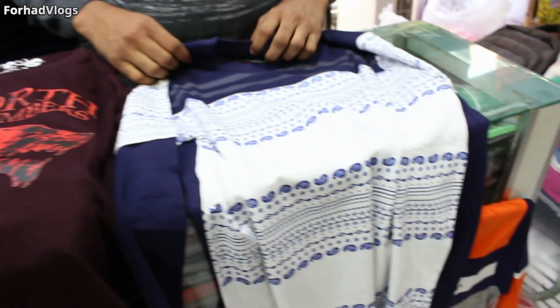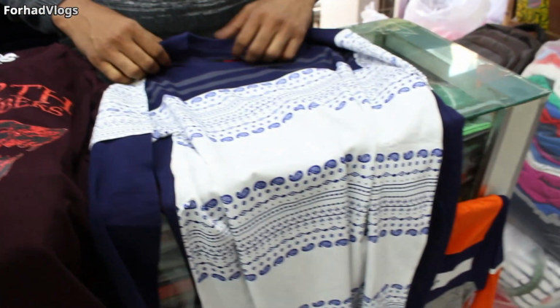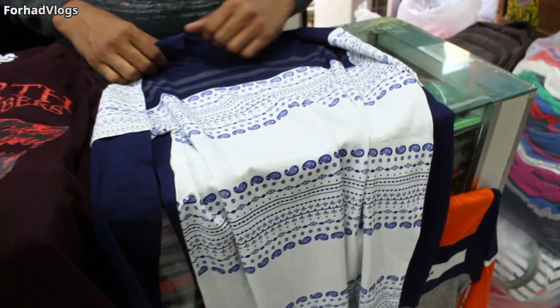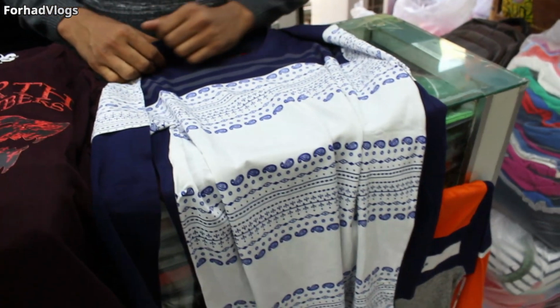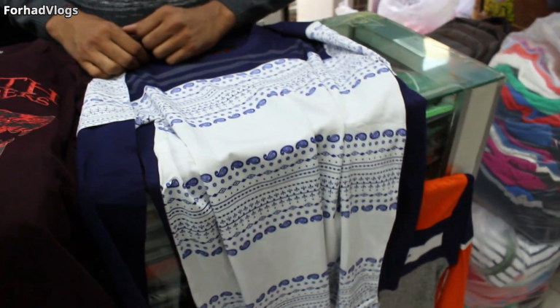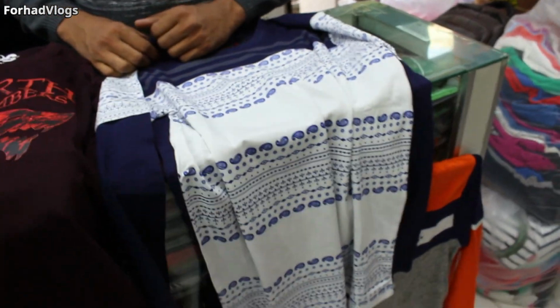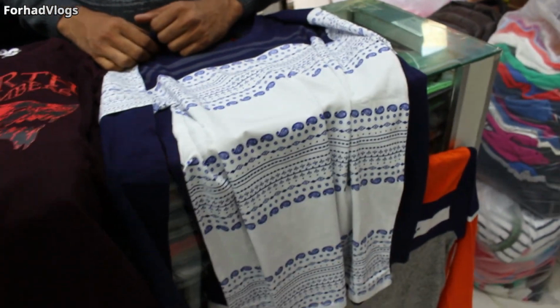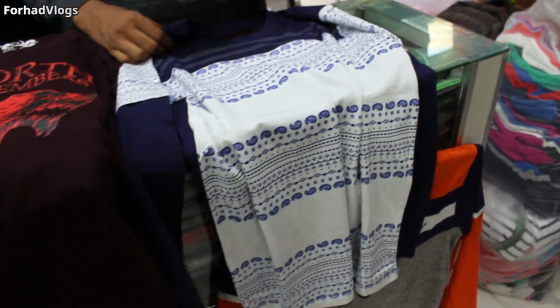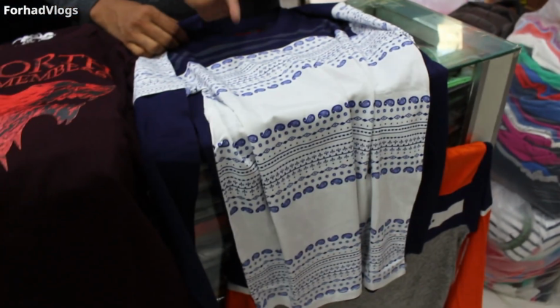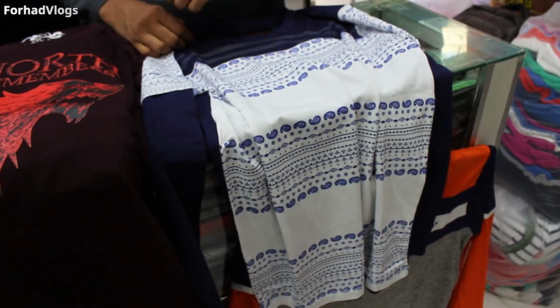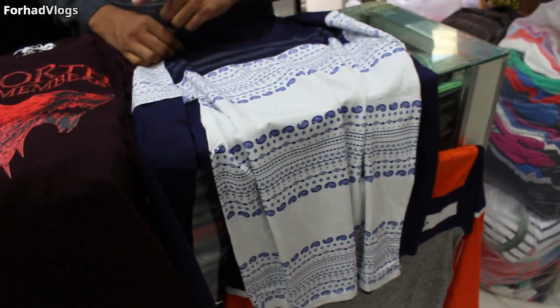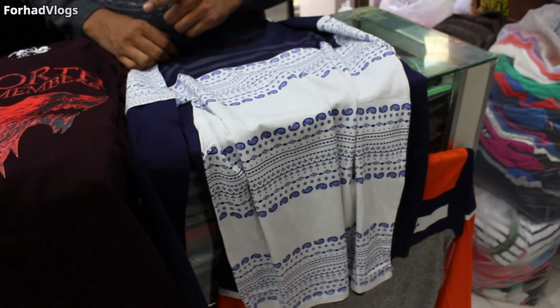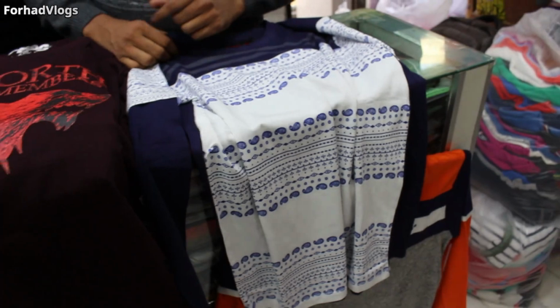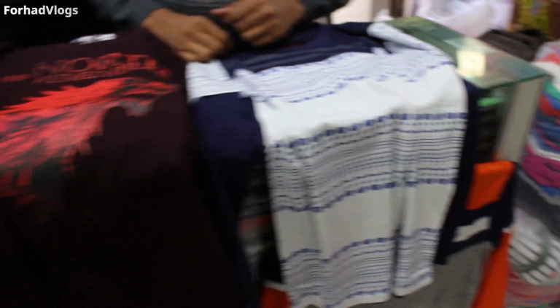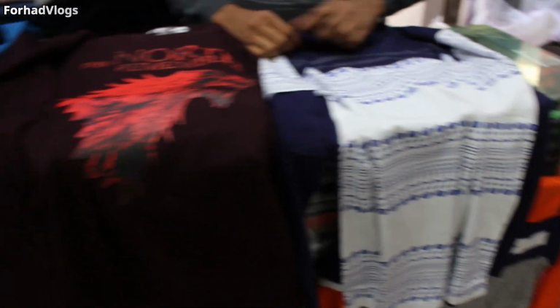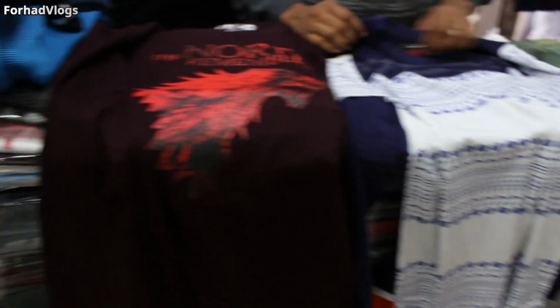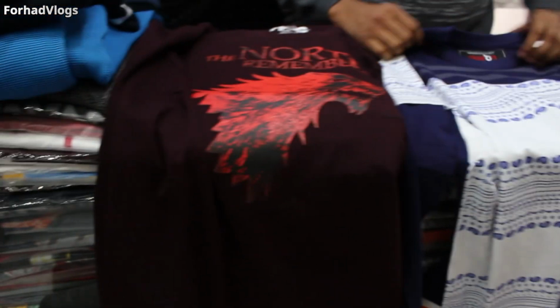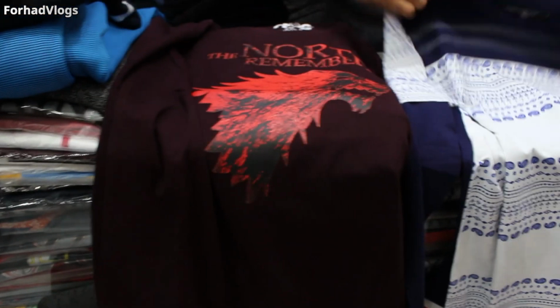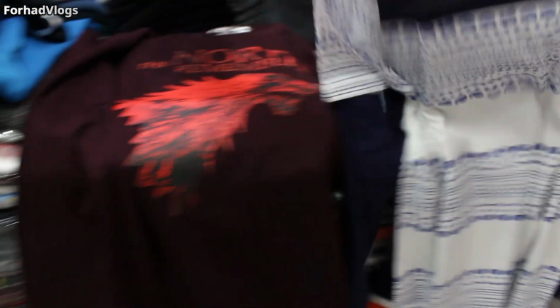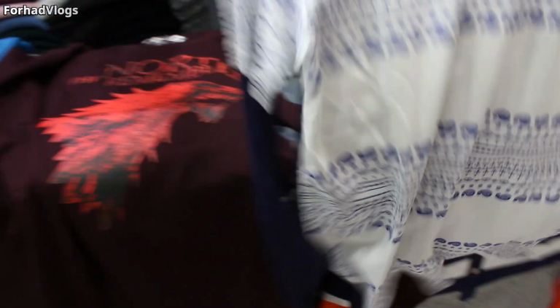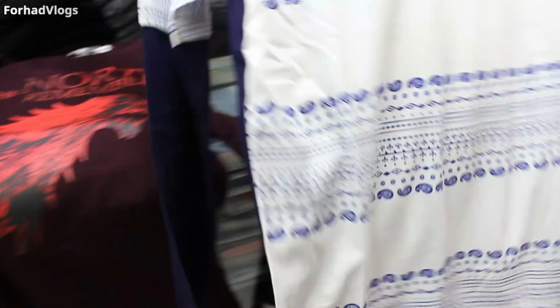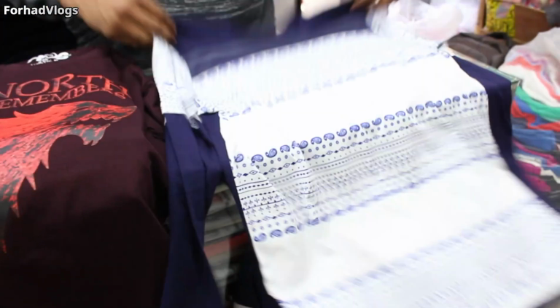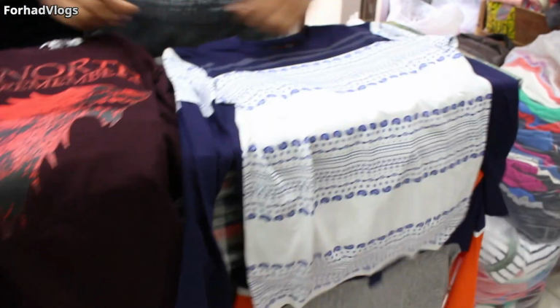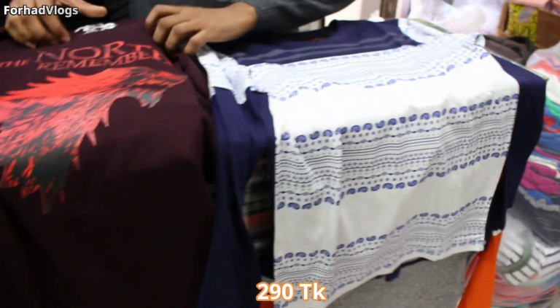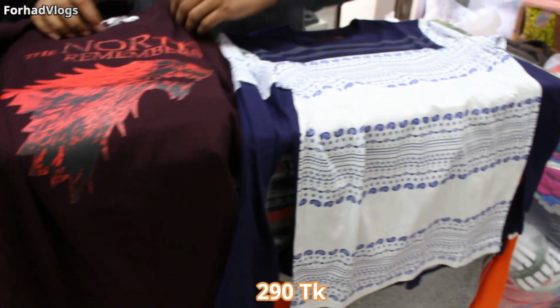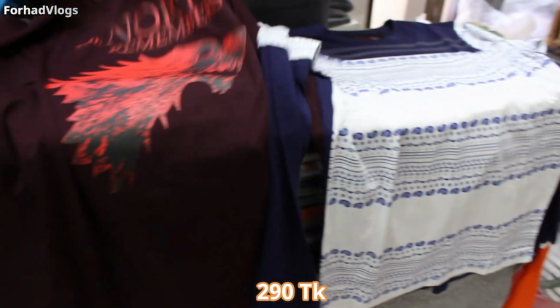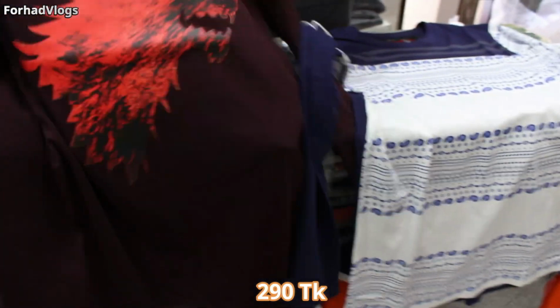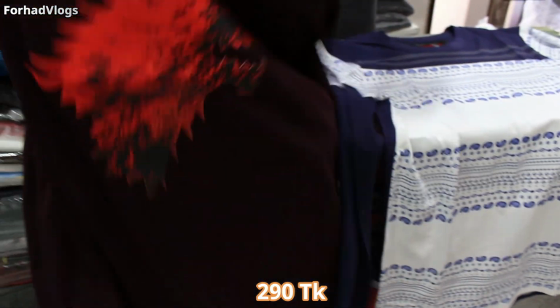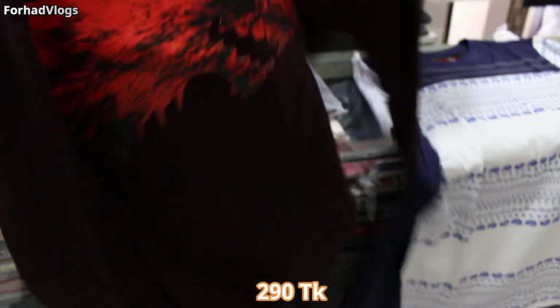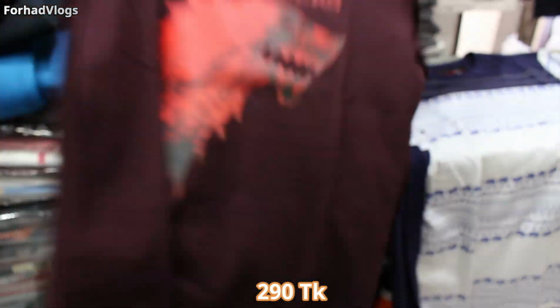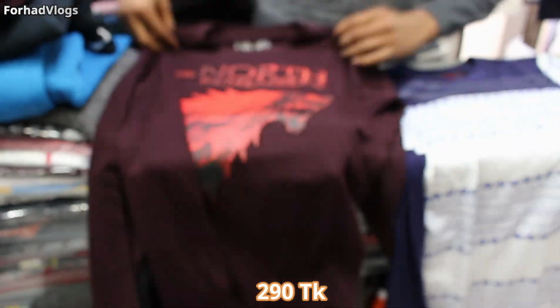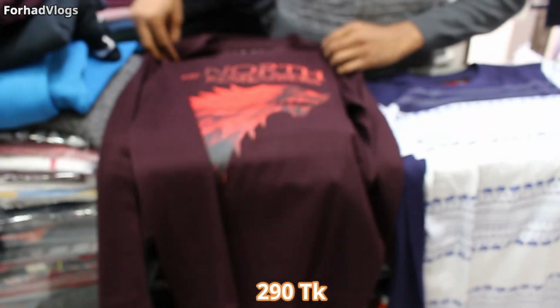Sizes available: M, L, XL. The price is 20 million.